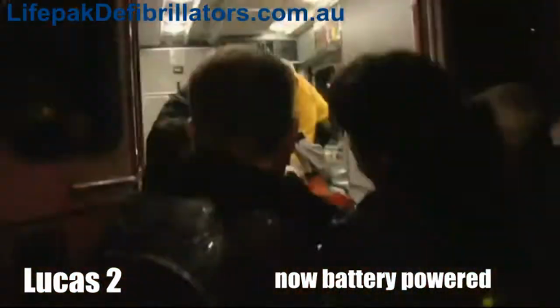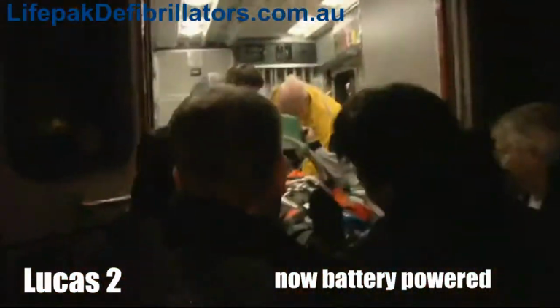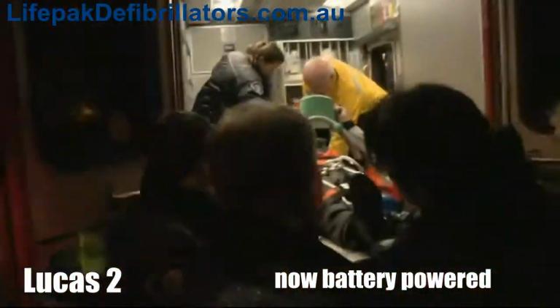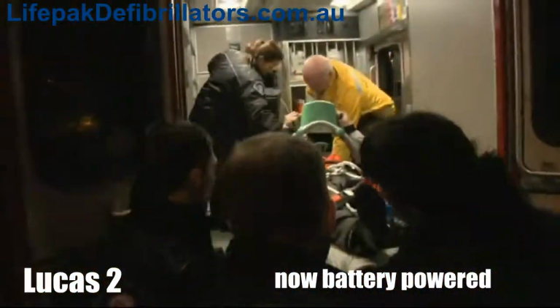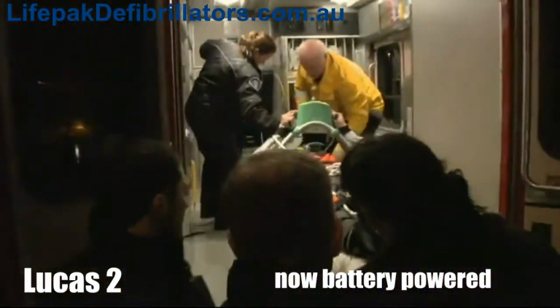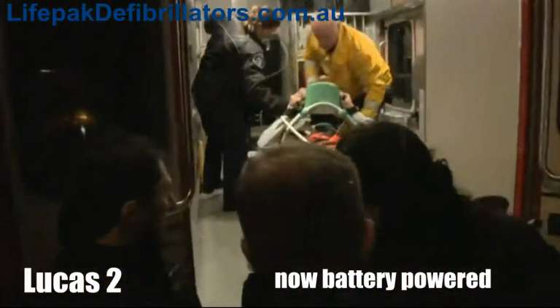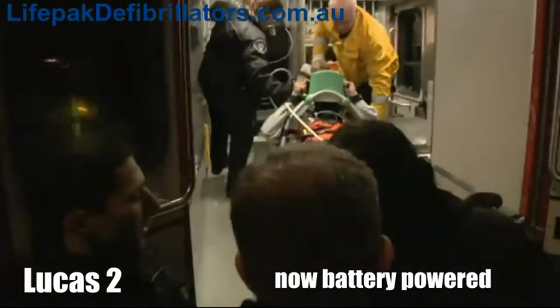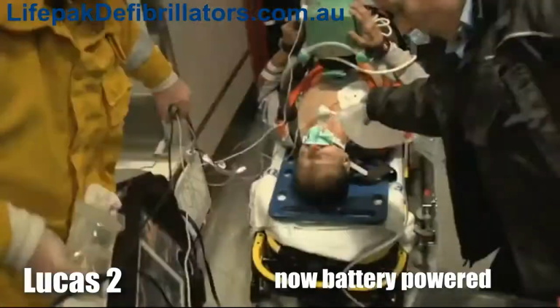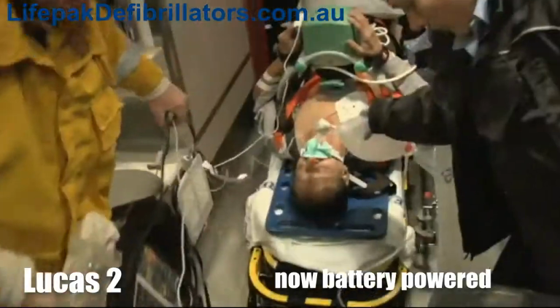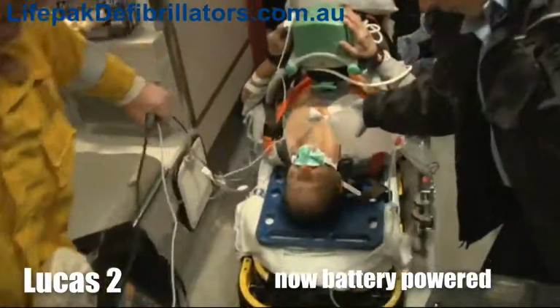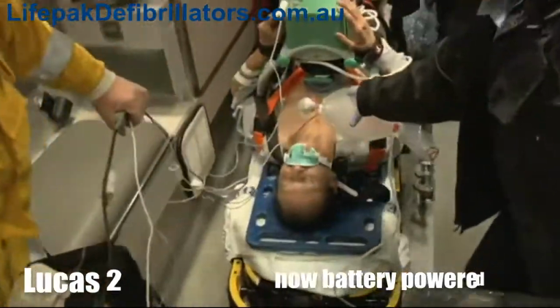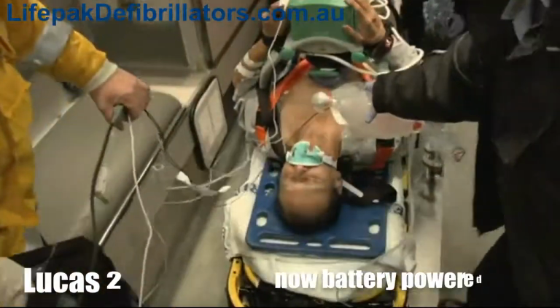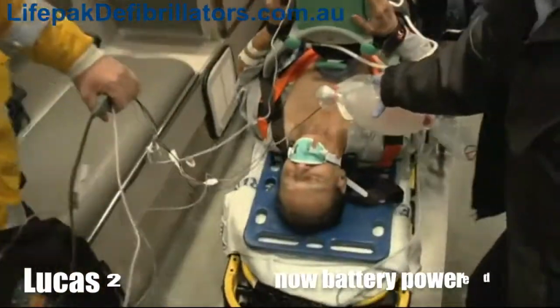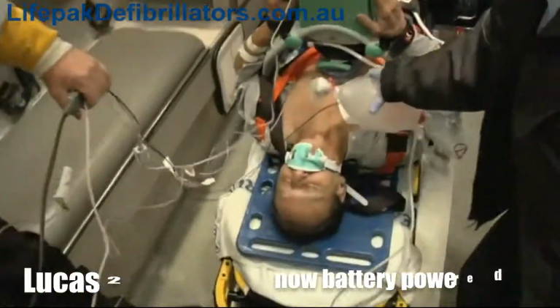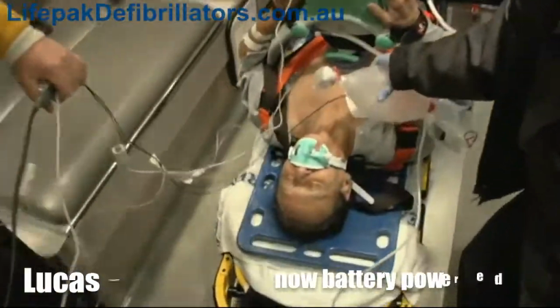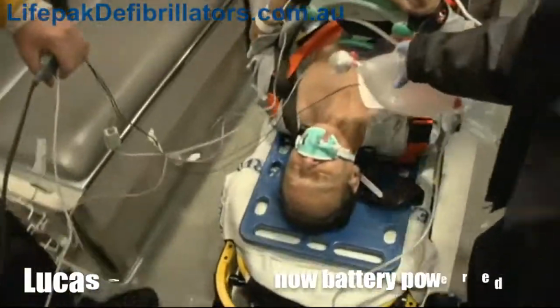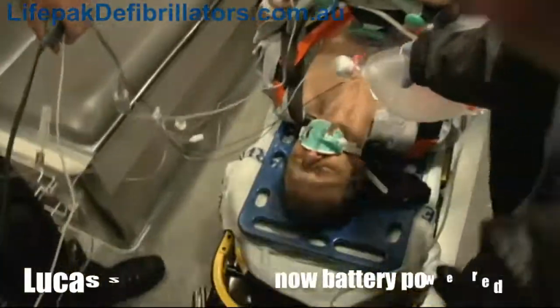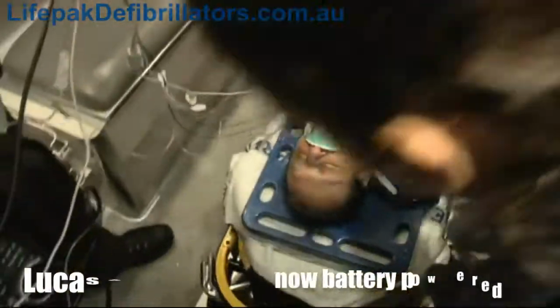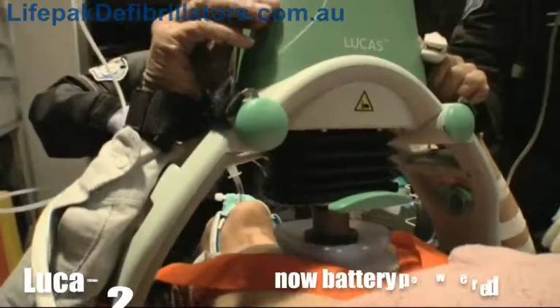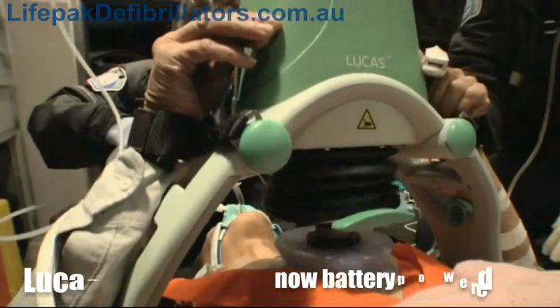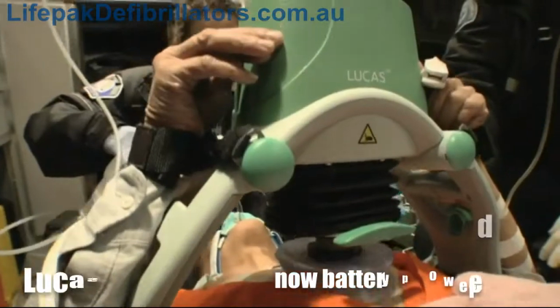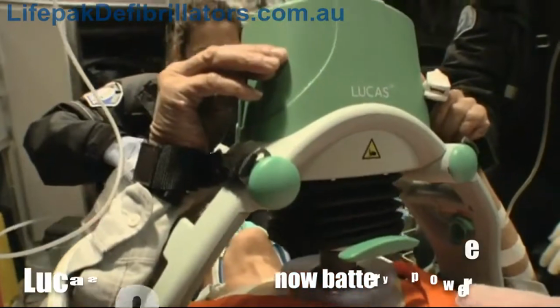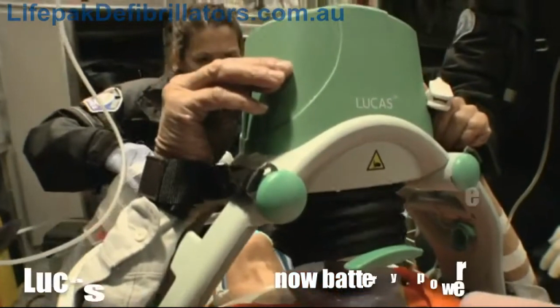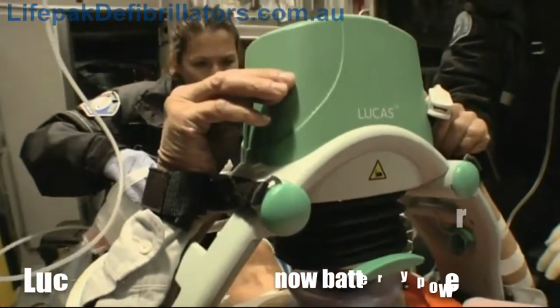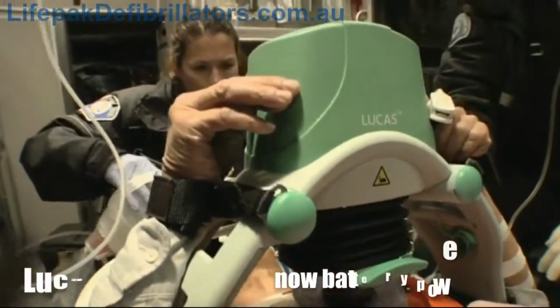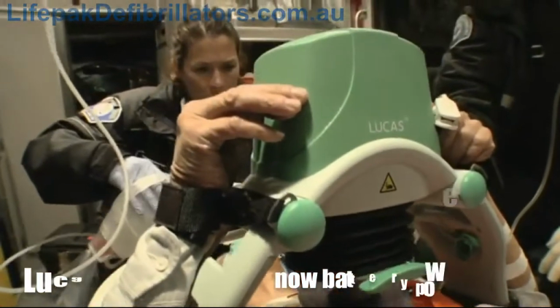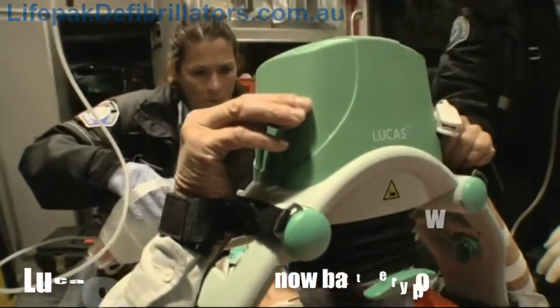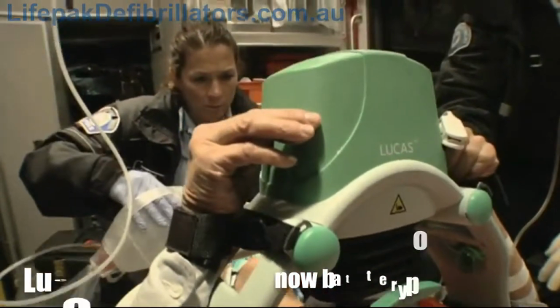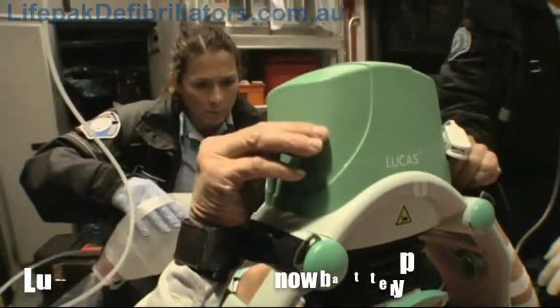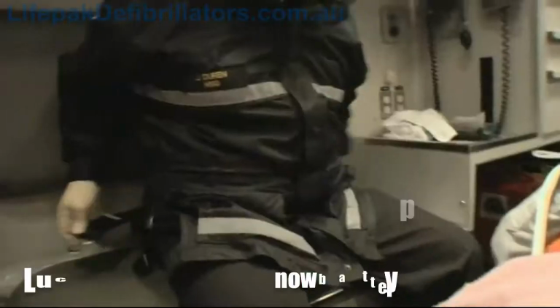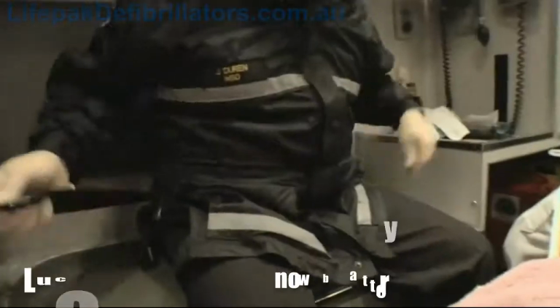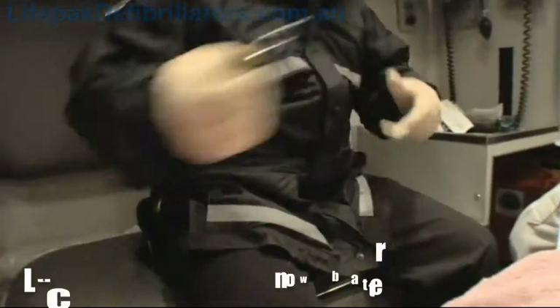Lucas allows for effective compressions during patient transport and safety for both the patient and personnel.